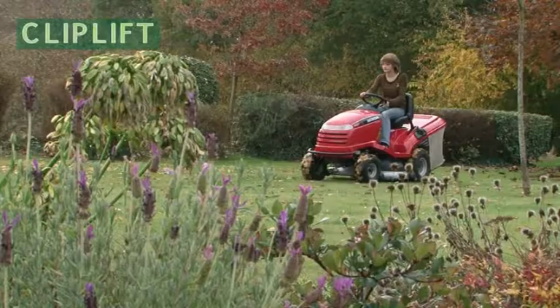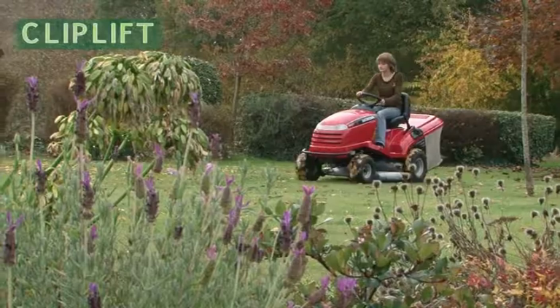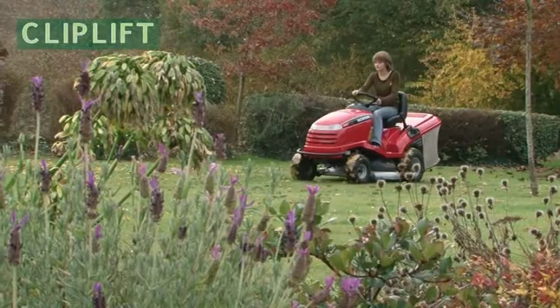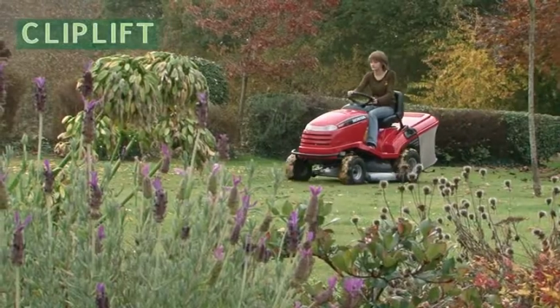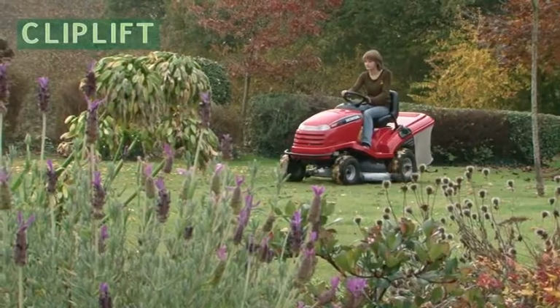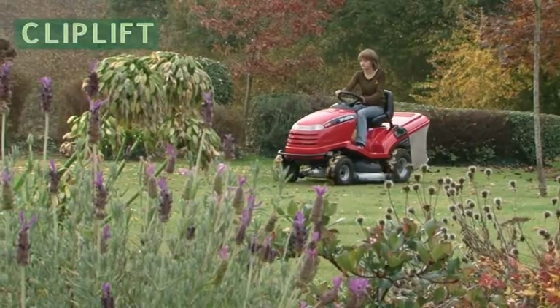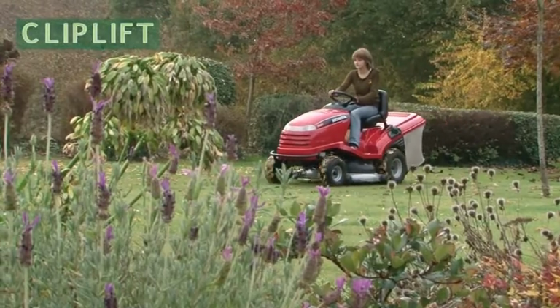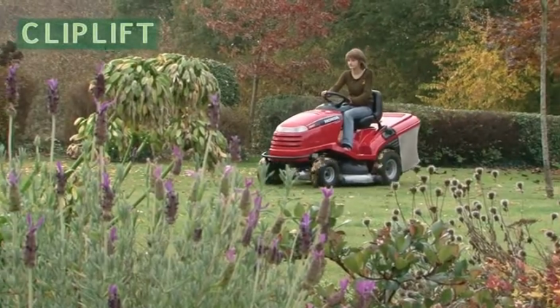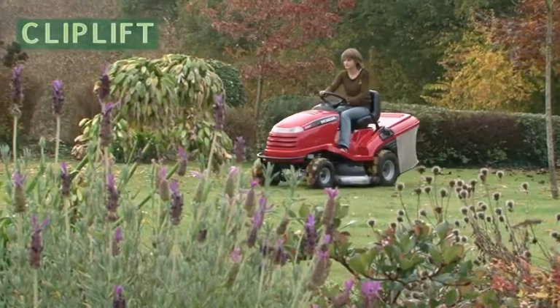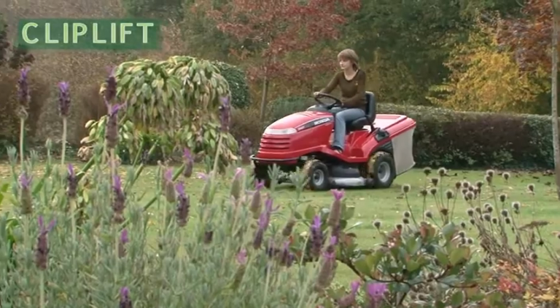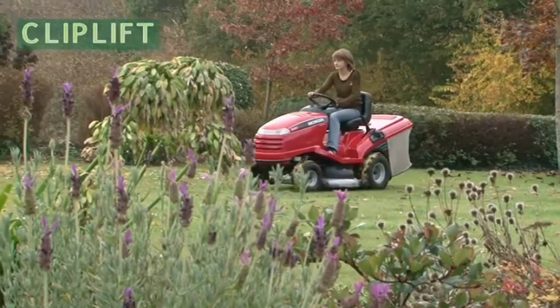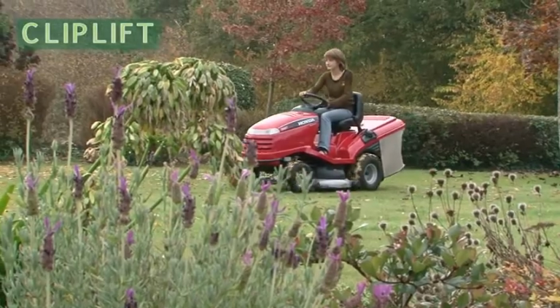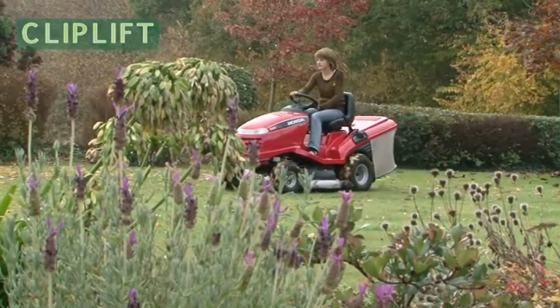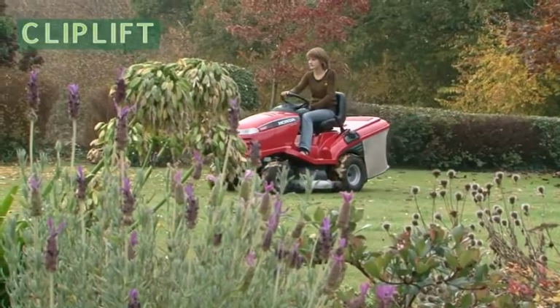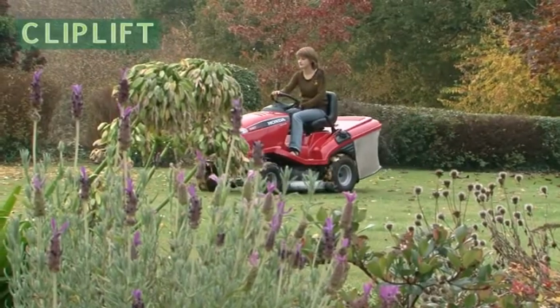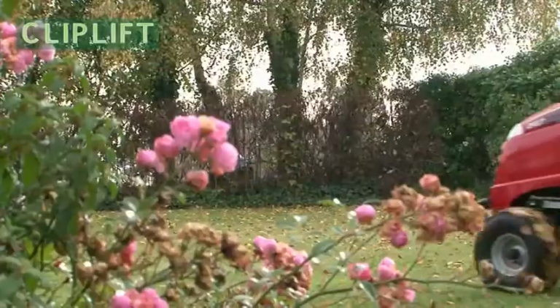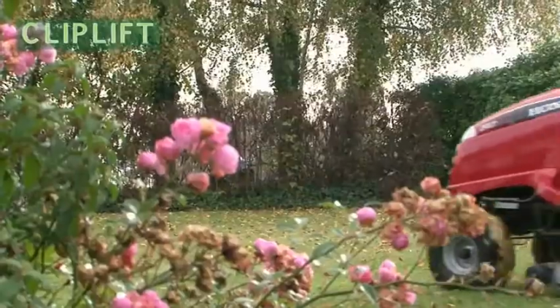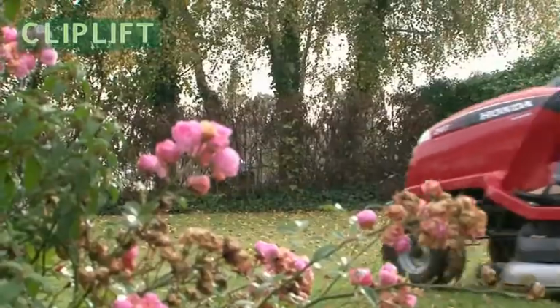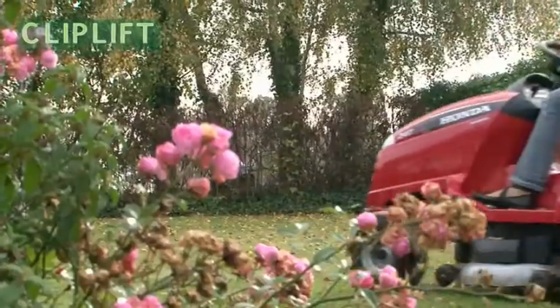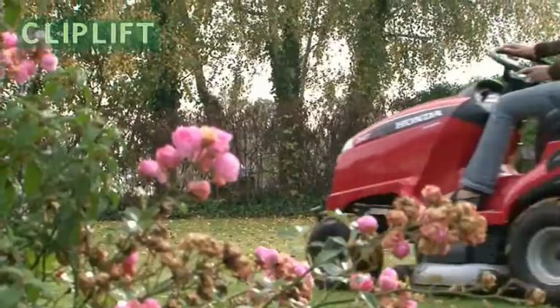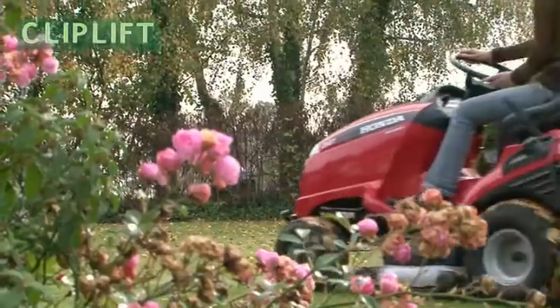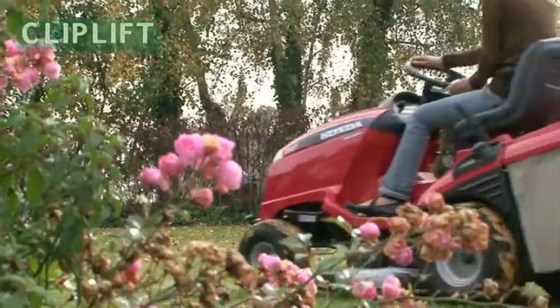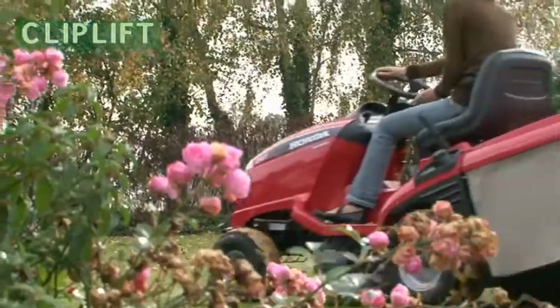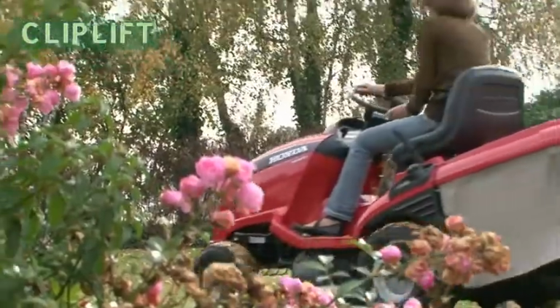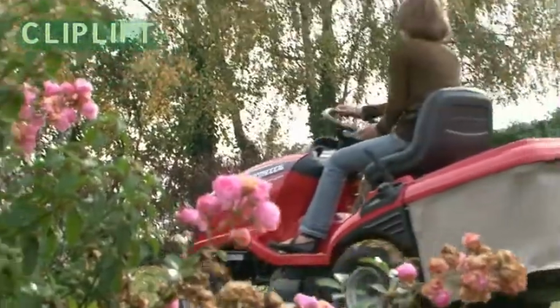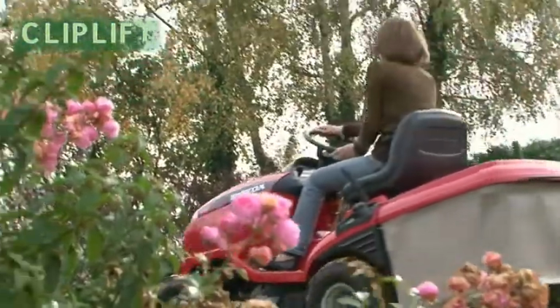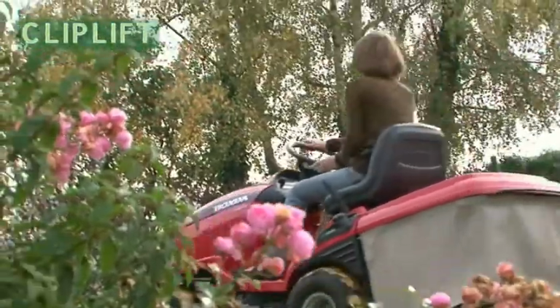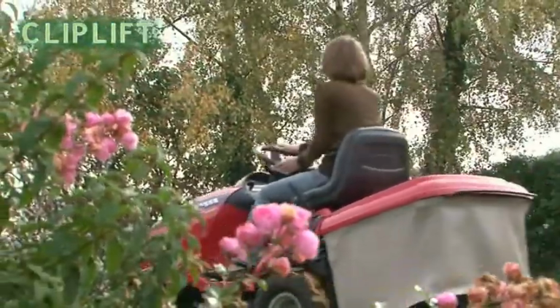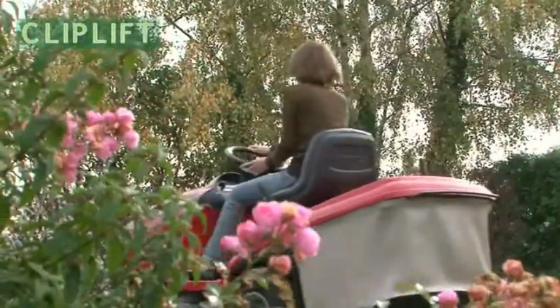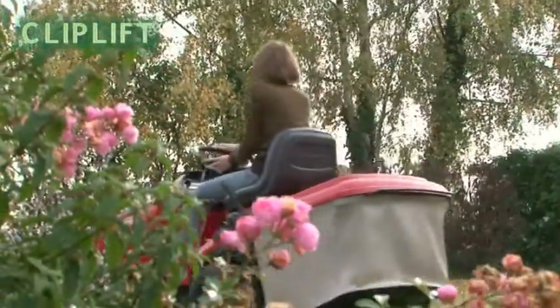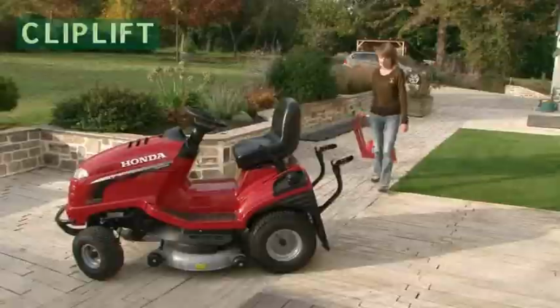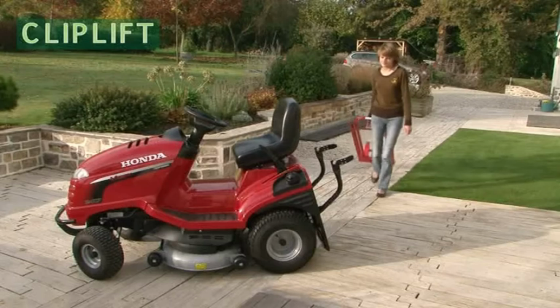After the pleasure of the grass cutting, cleaning your lawn tractor was a chore. With Clip Lift, this maintenance is easy.